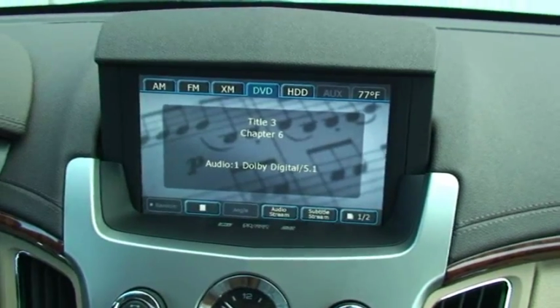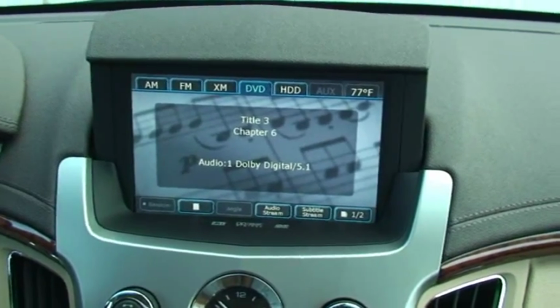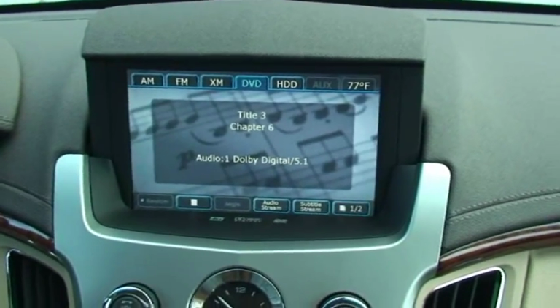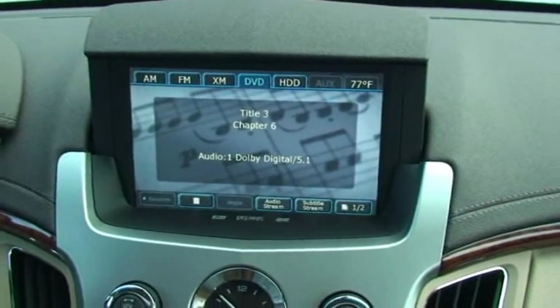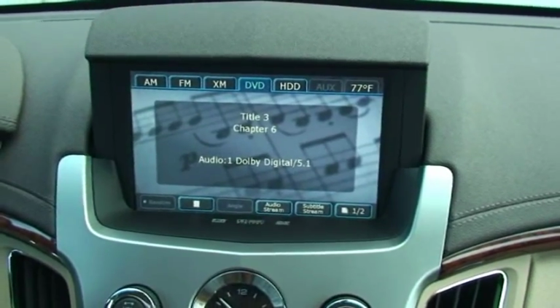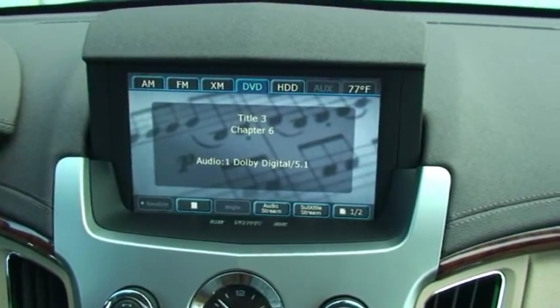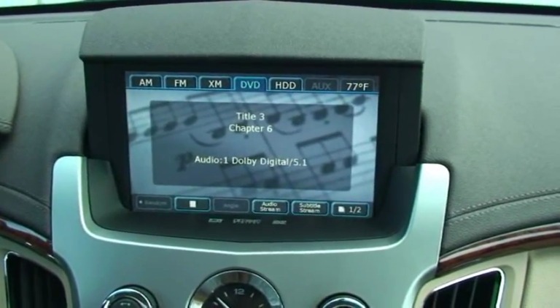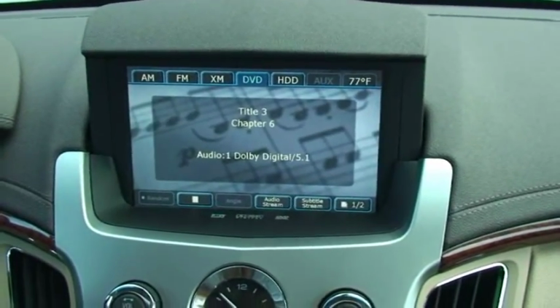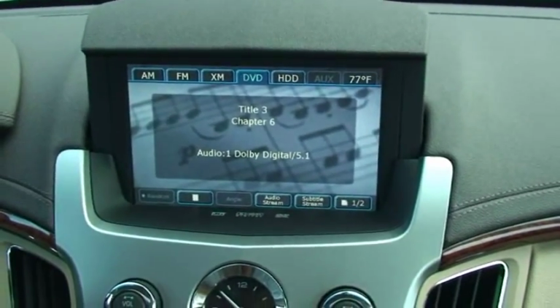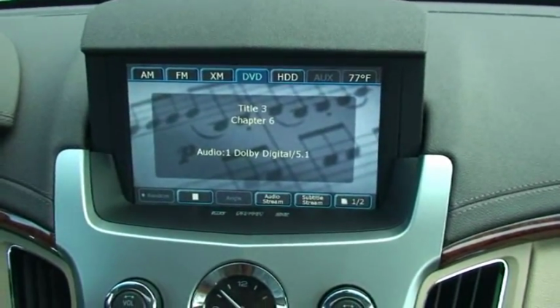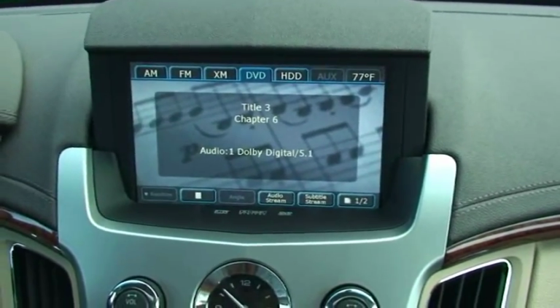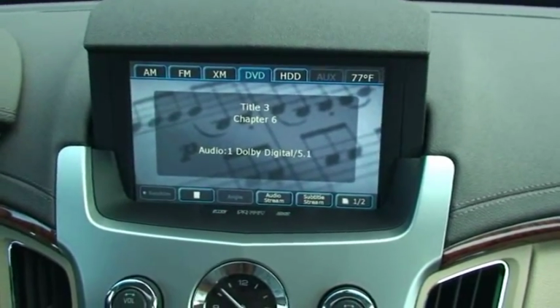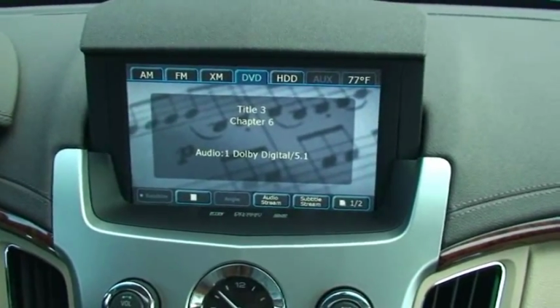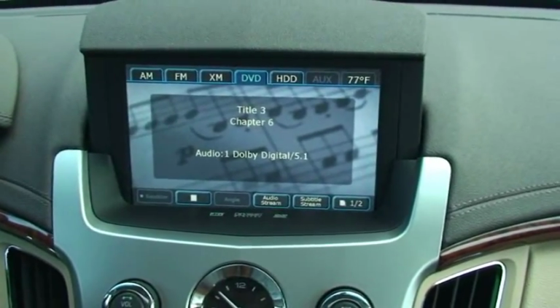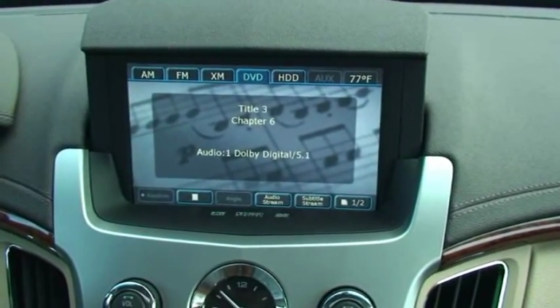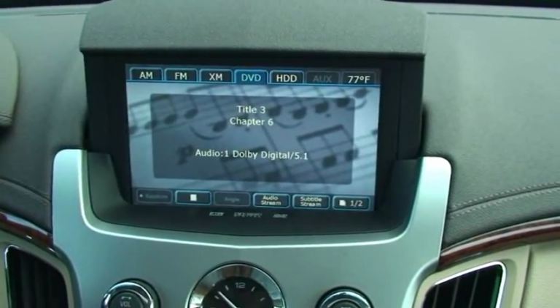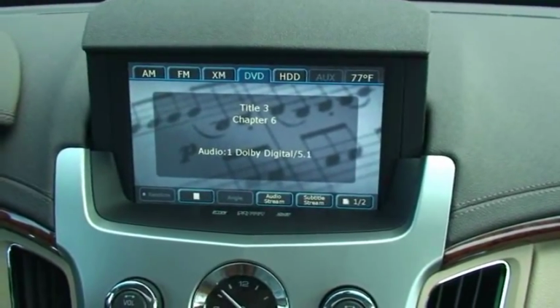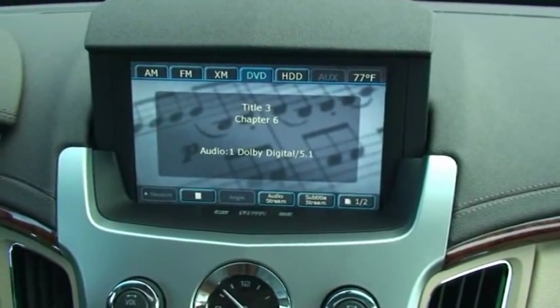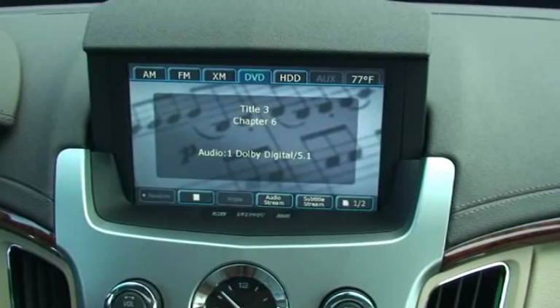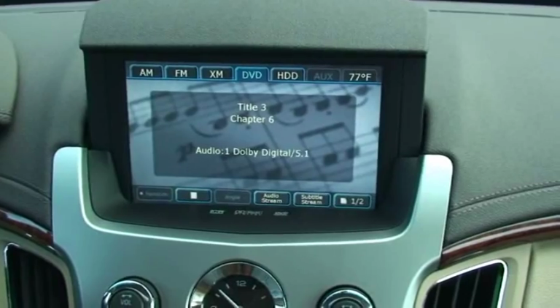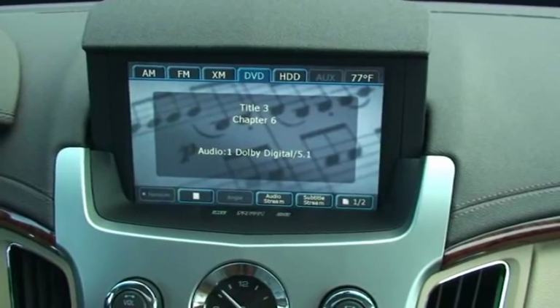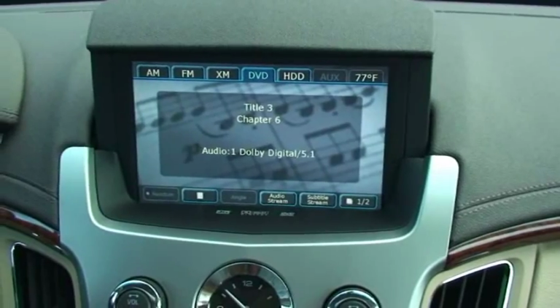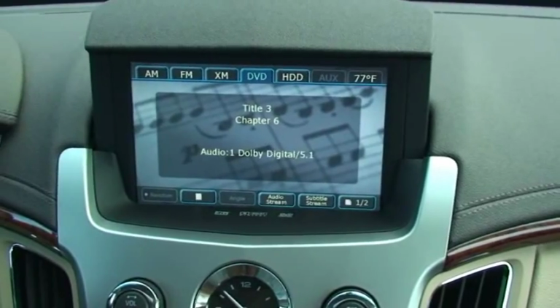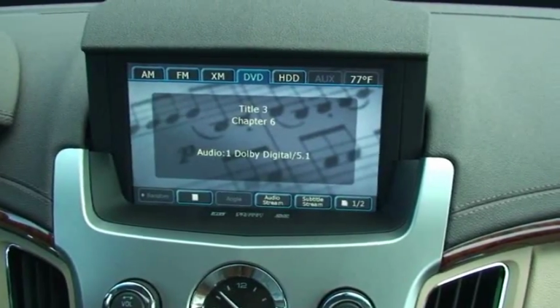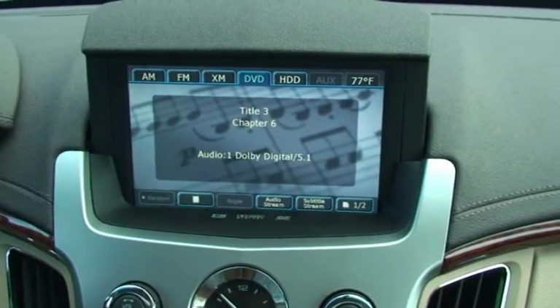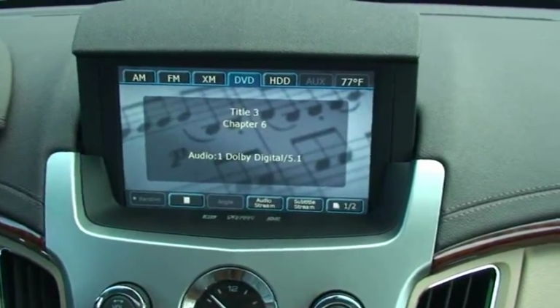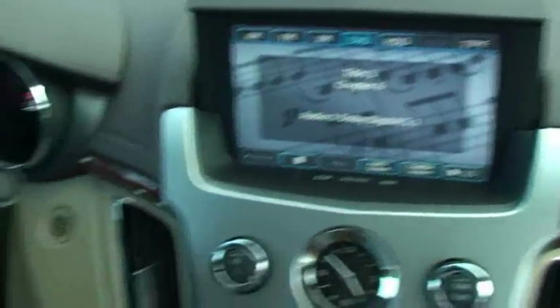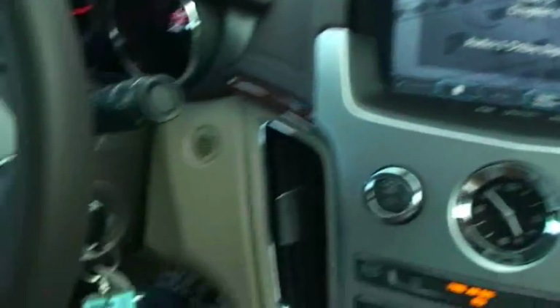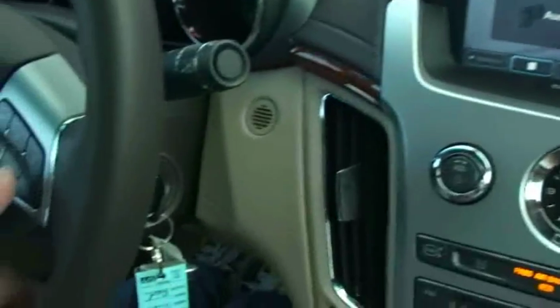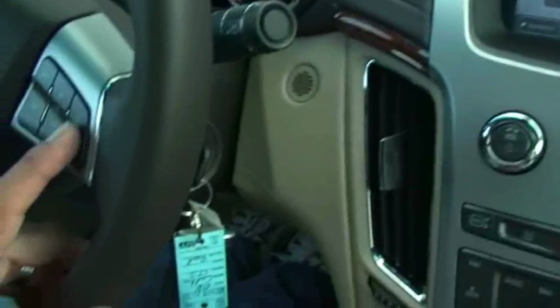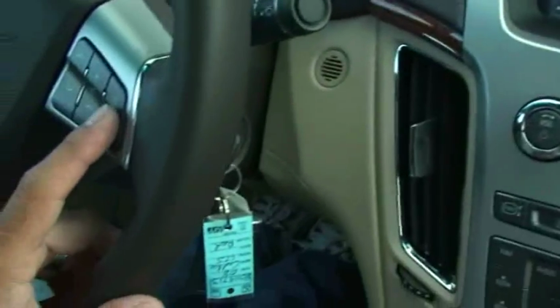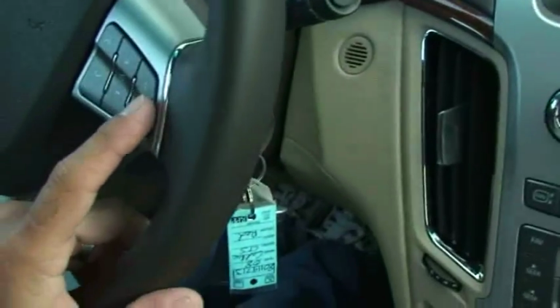This is a 2008 CTS. We have the lockpick in place. This is a locked out screen that you normally see when the car is in drive. We'll go ahead and unlock that.